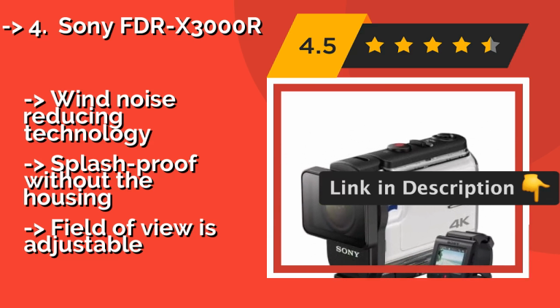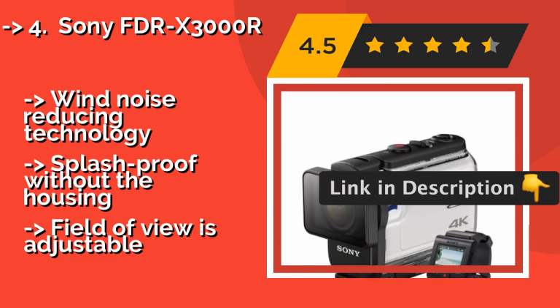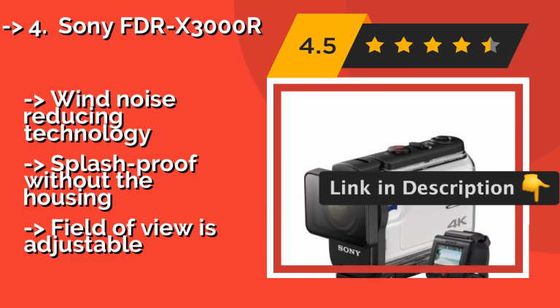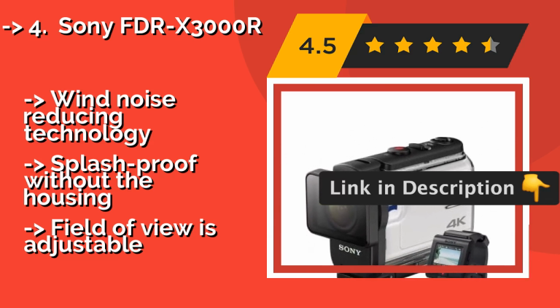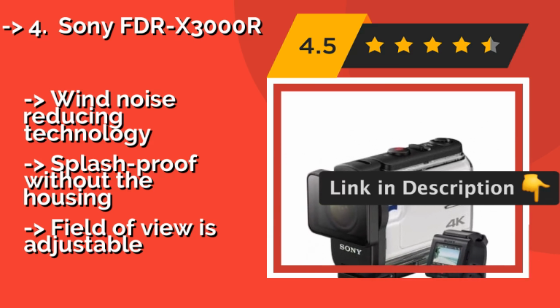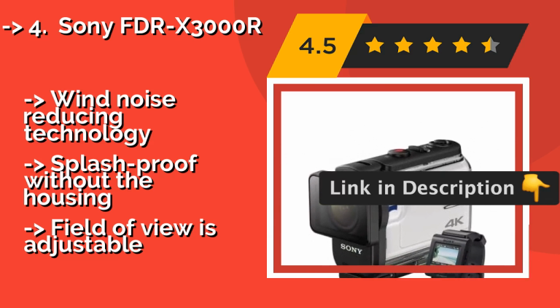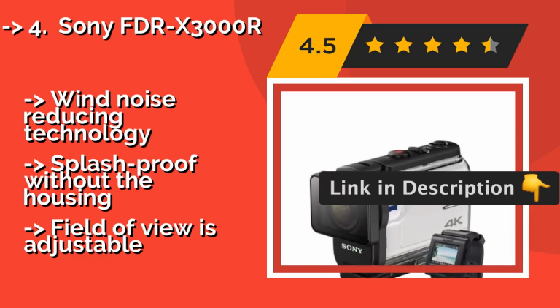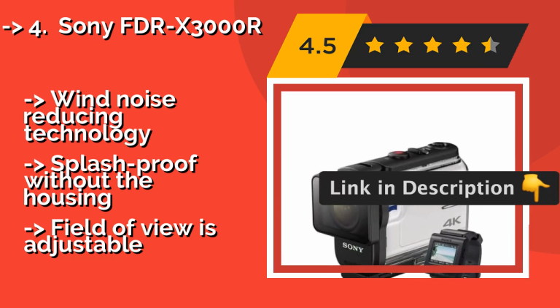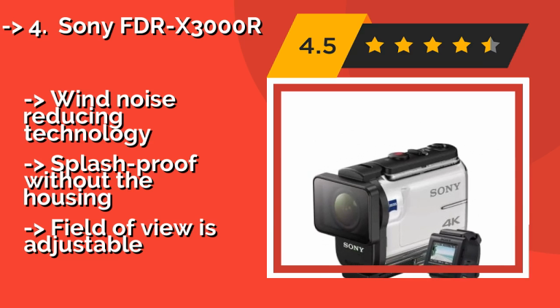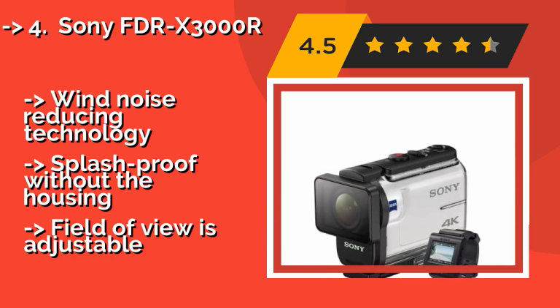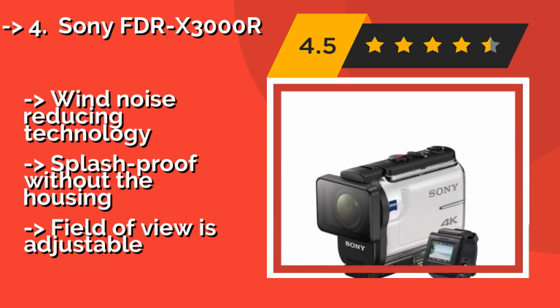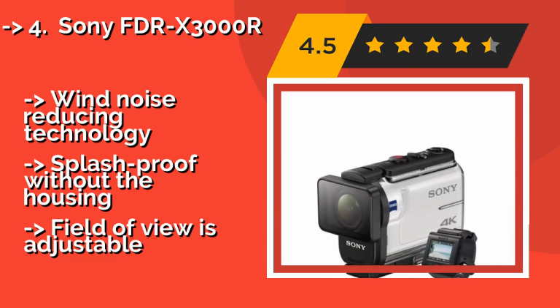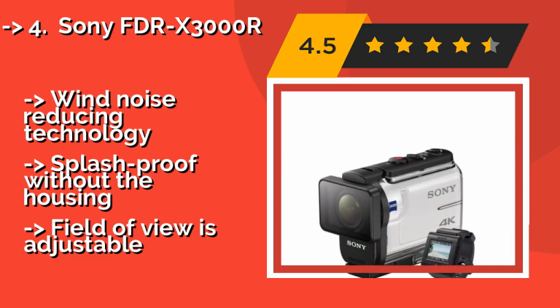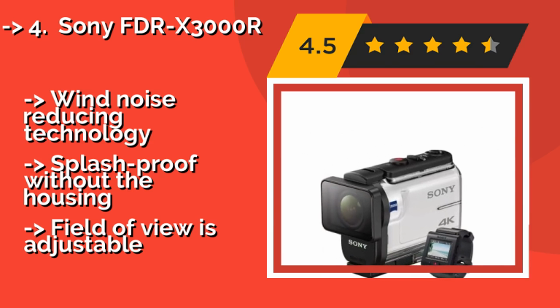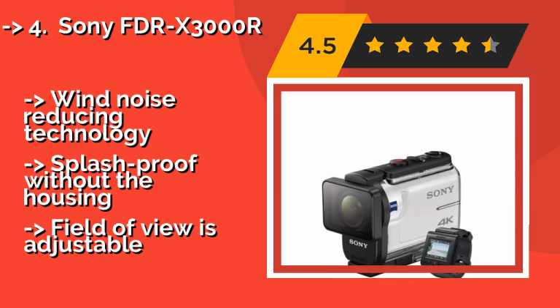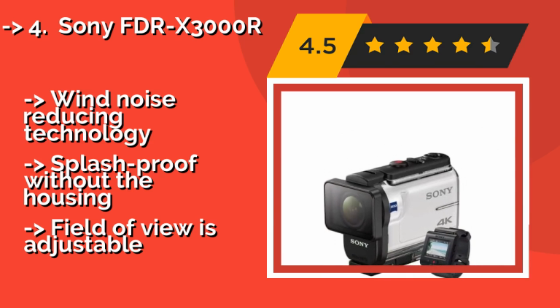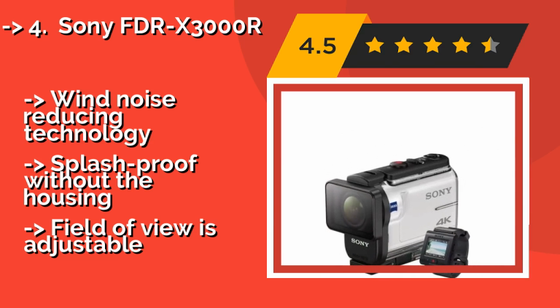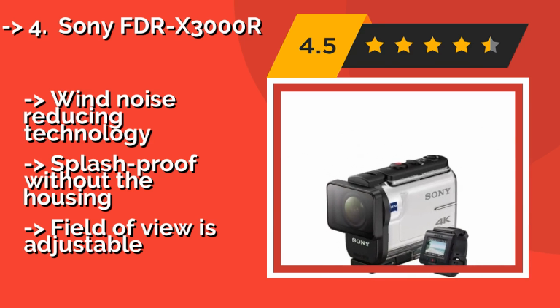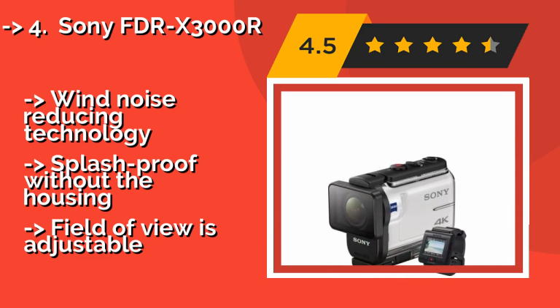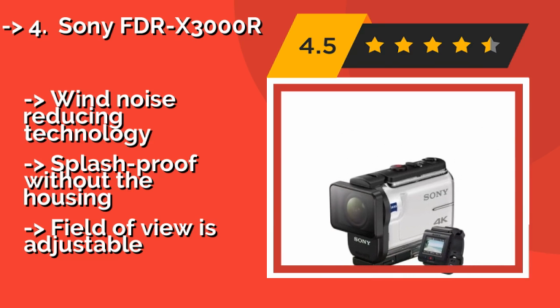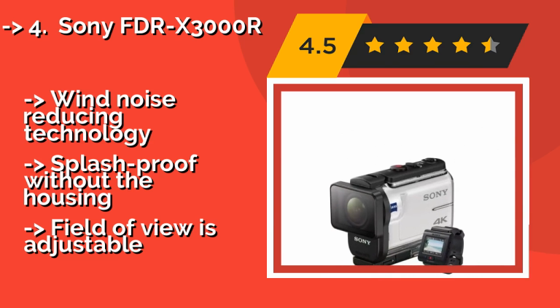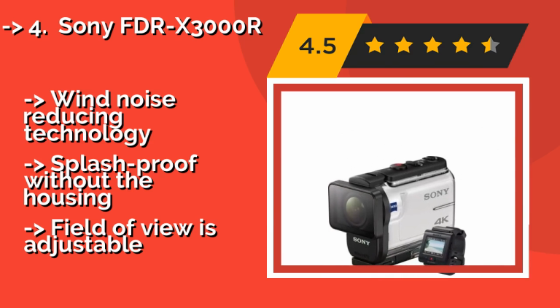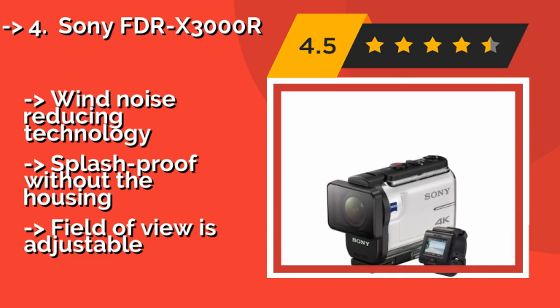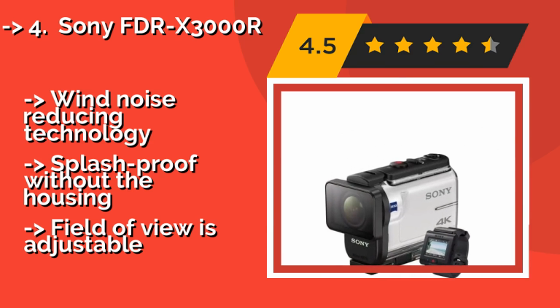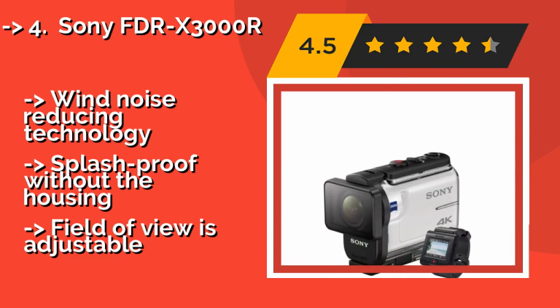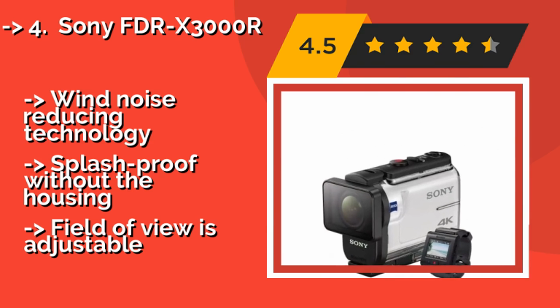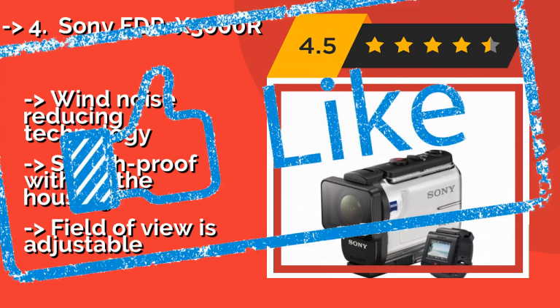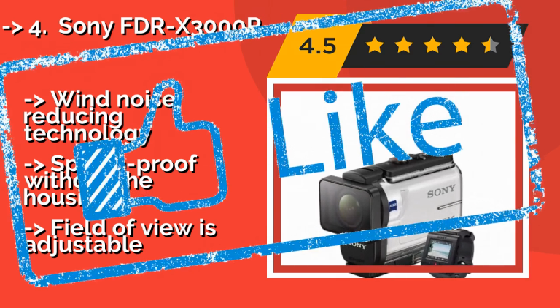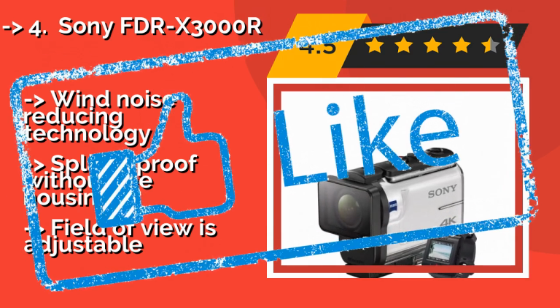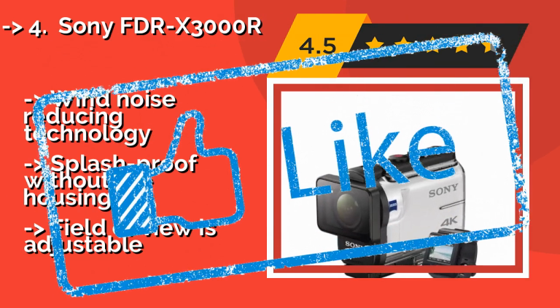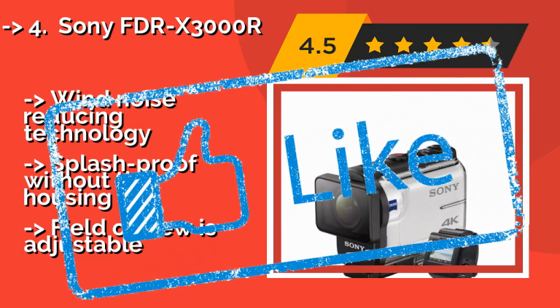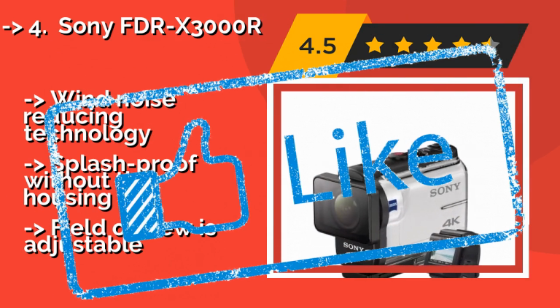It features wind noise reducing technology and is splash proof without the housing, and its field of view is adjustable.